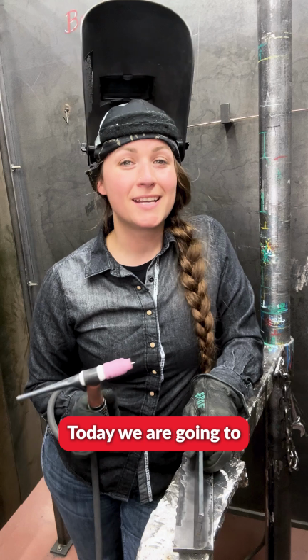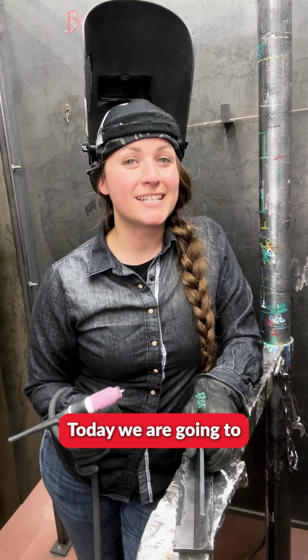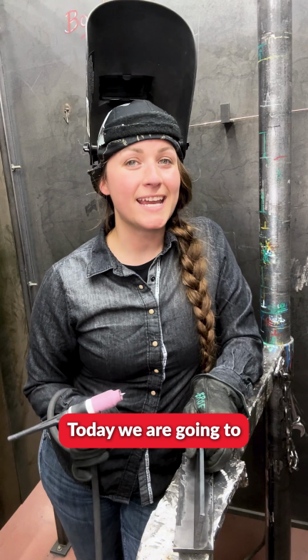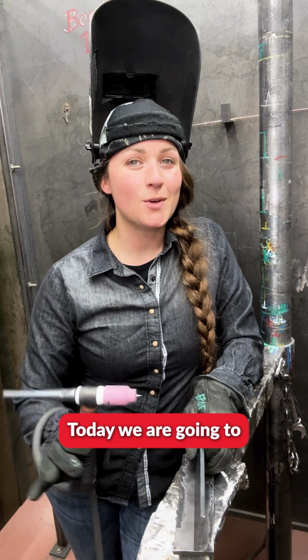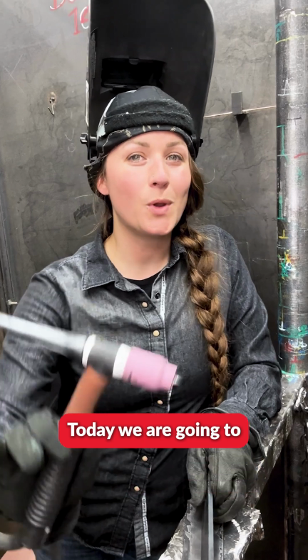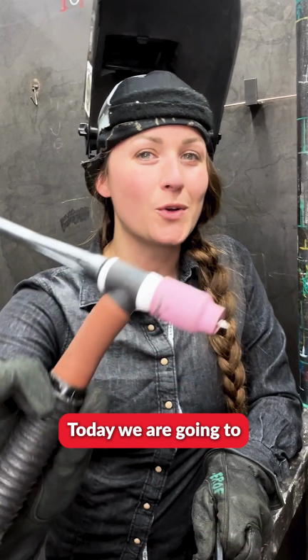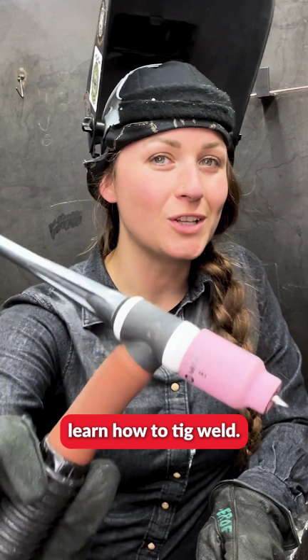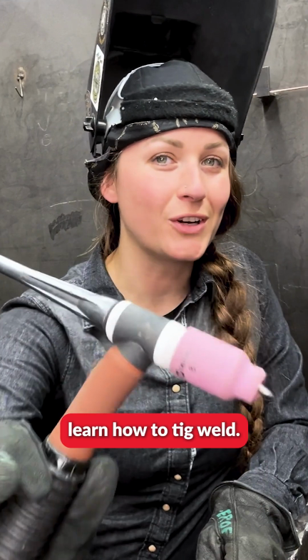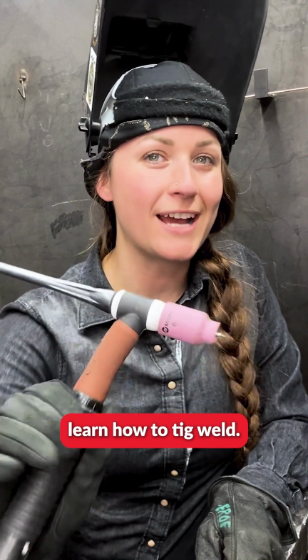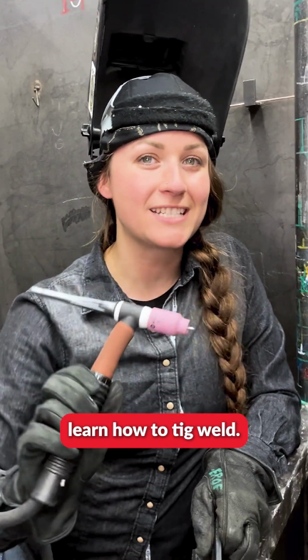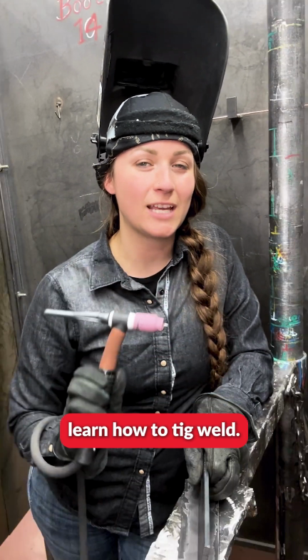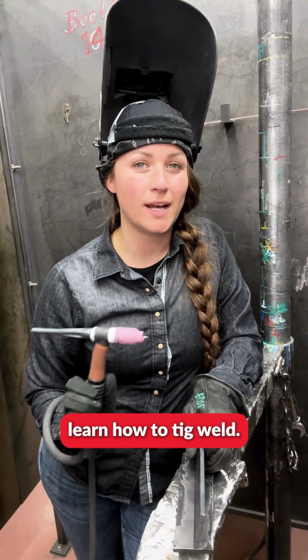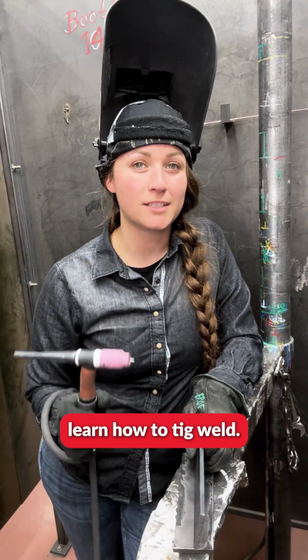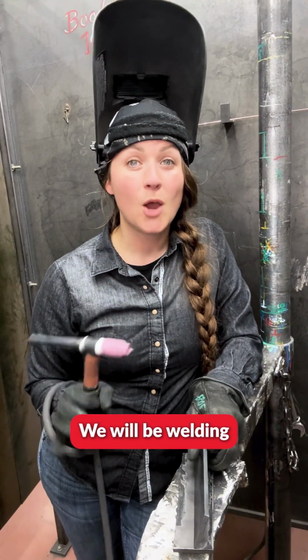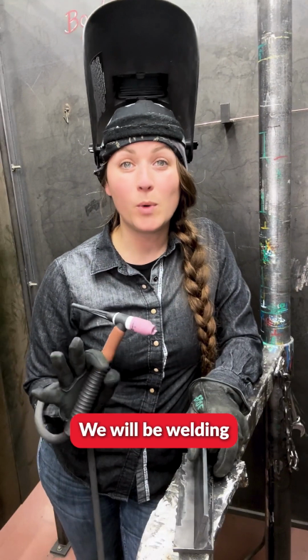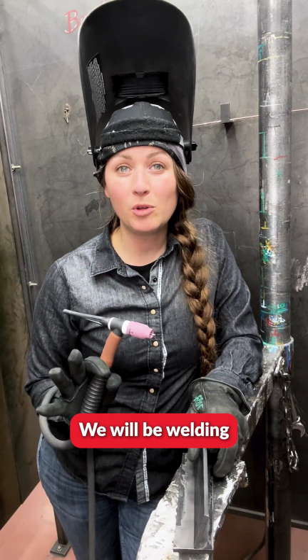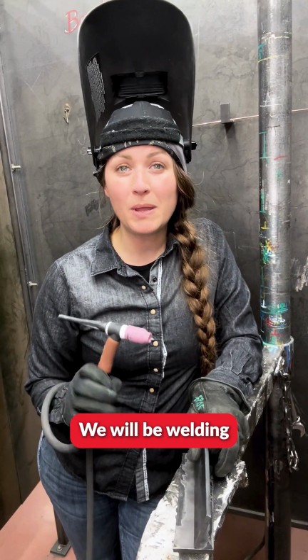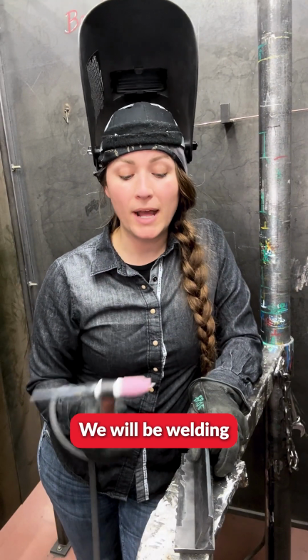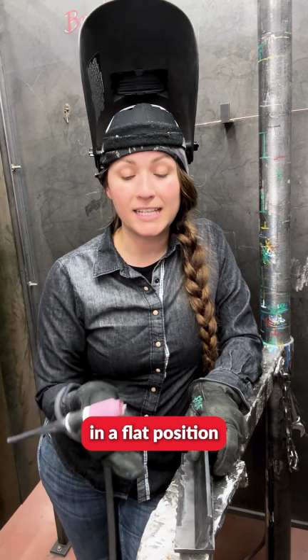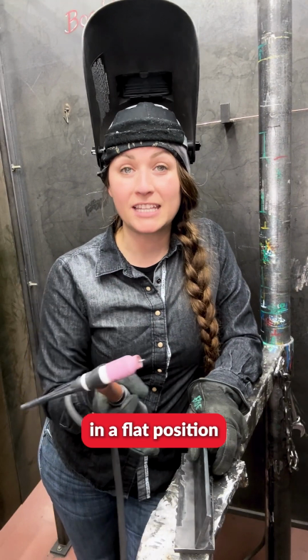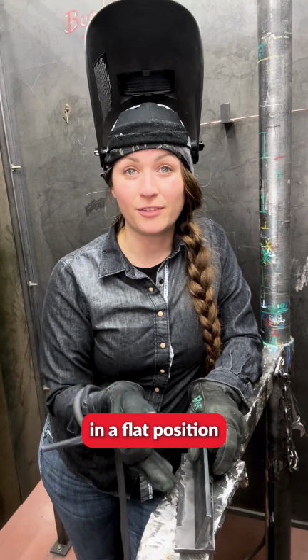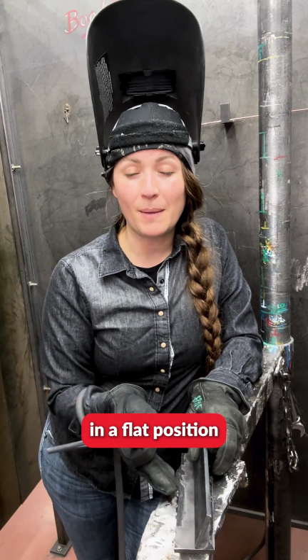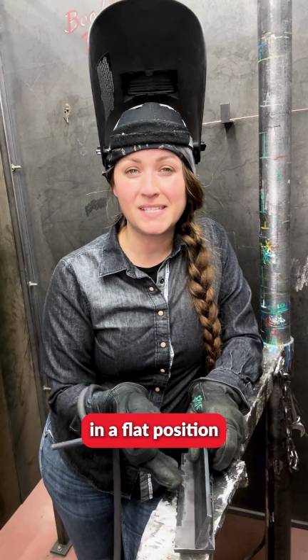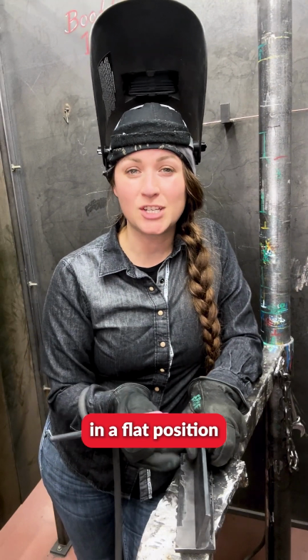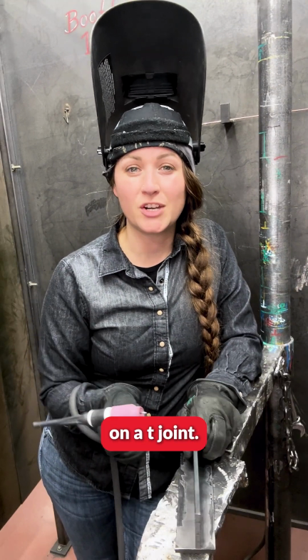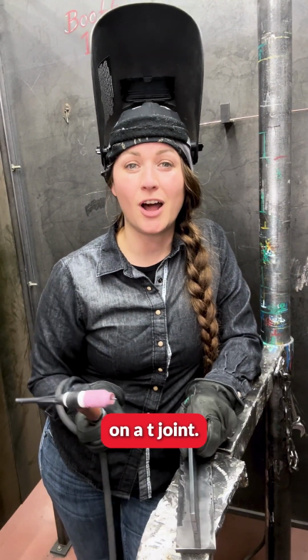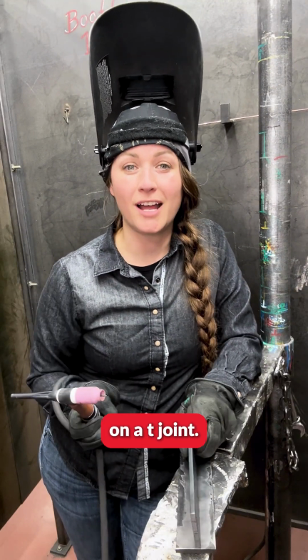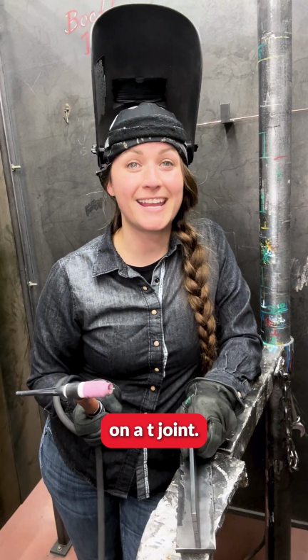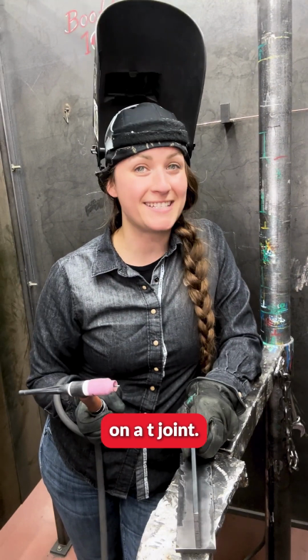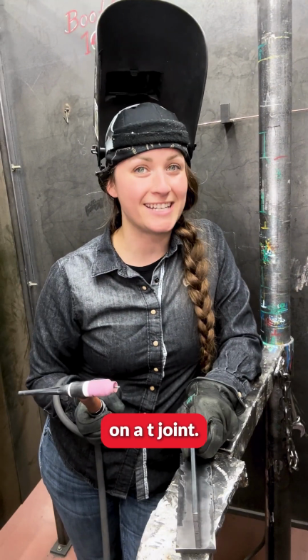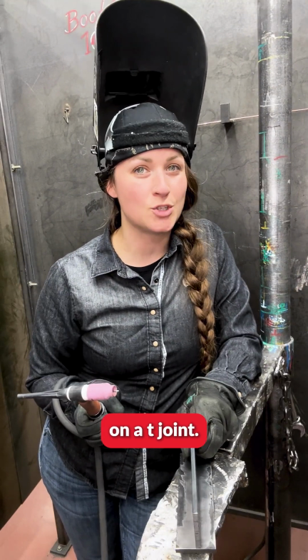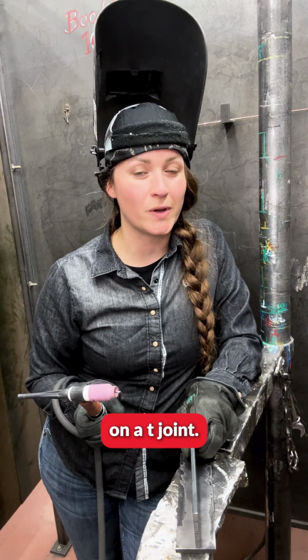Today we are going to learn how to TIG weld. We will be welding in the flat position on a T joint.